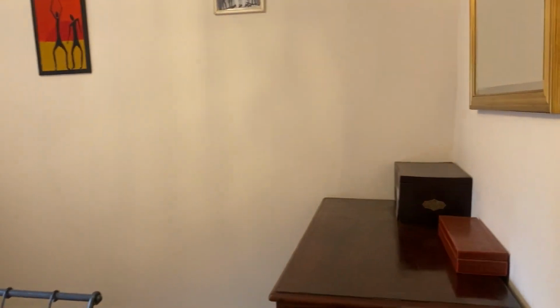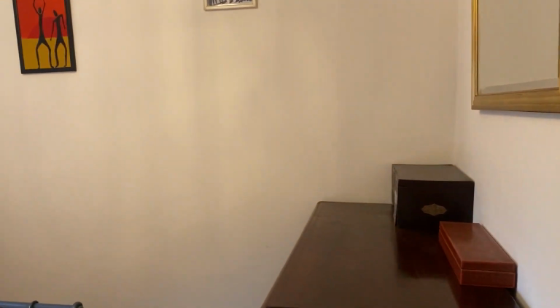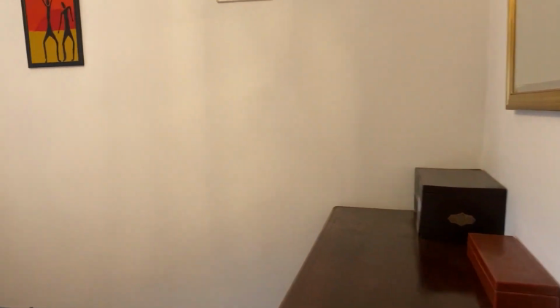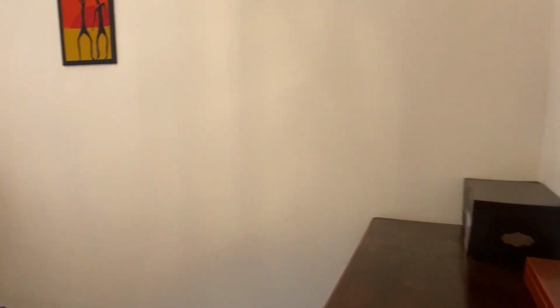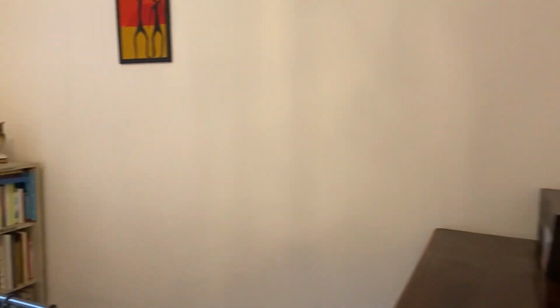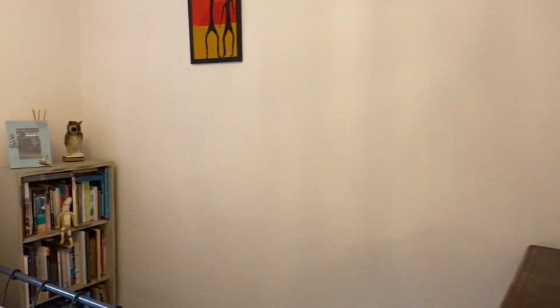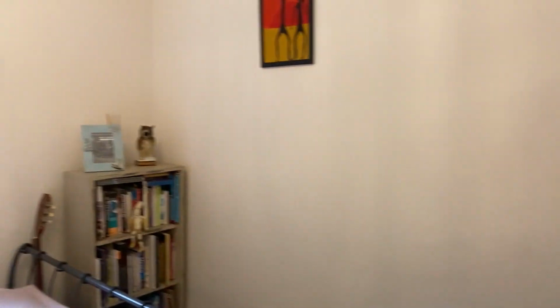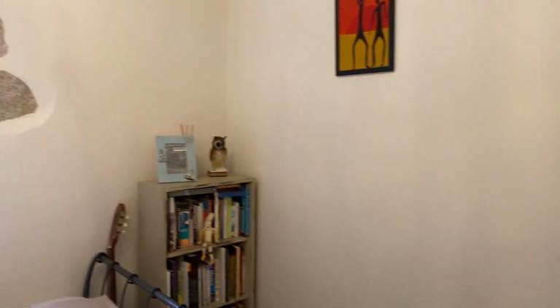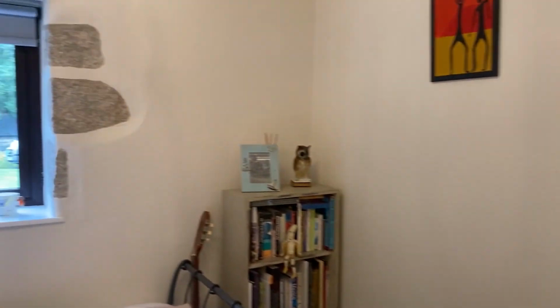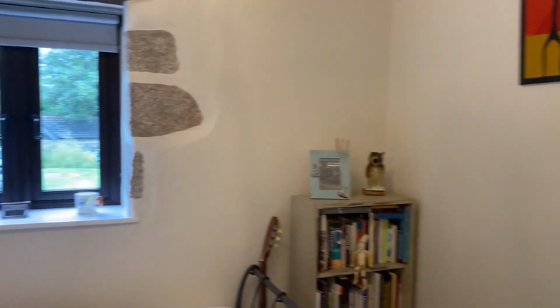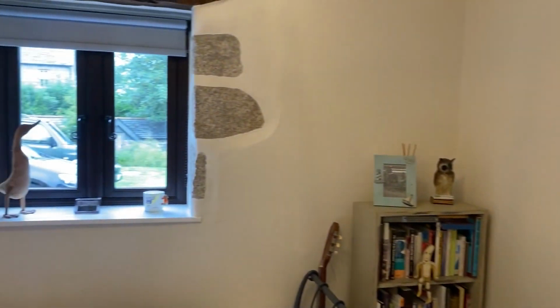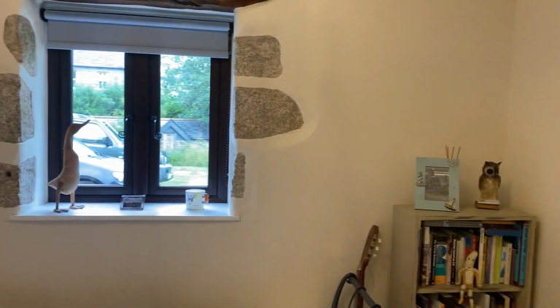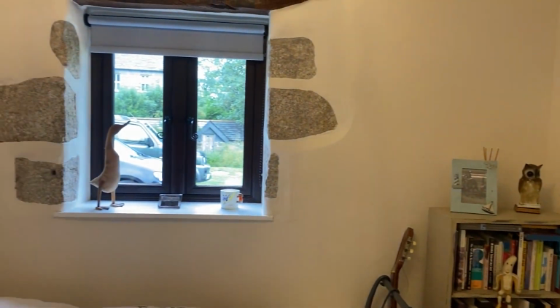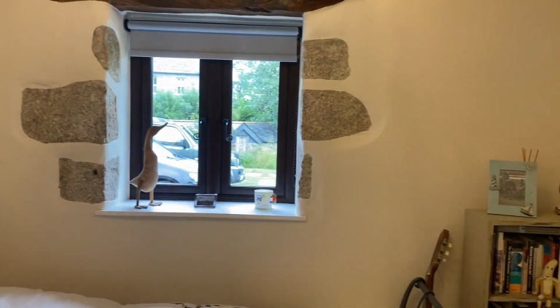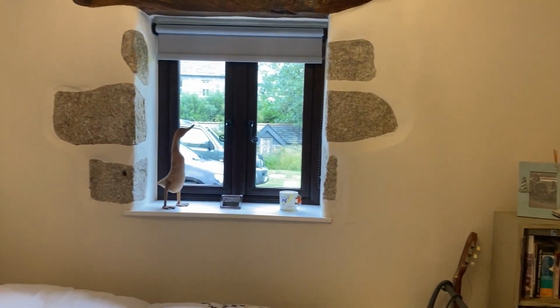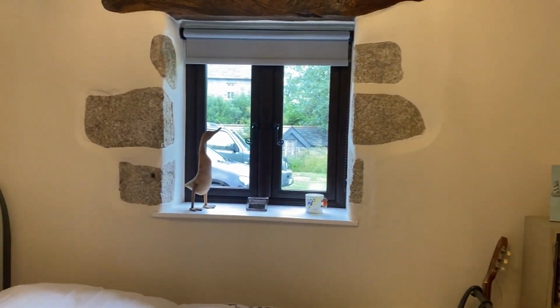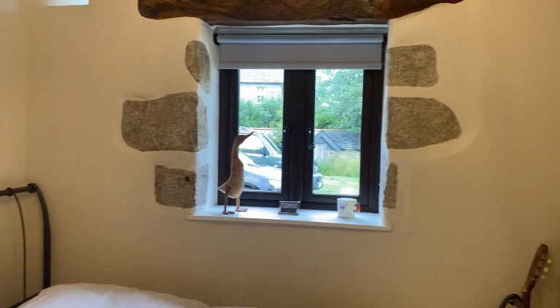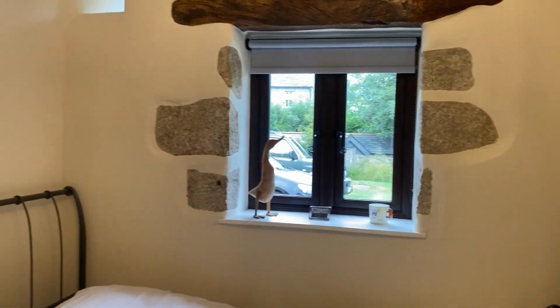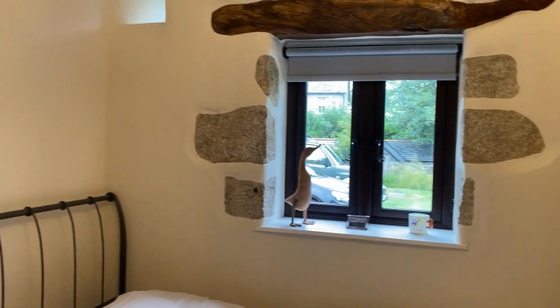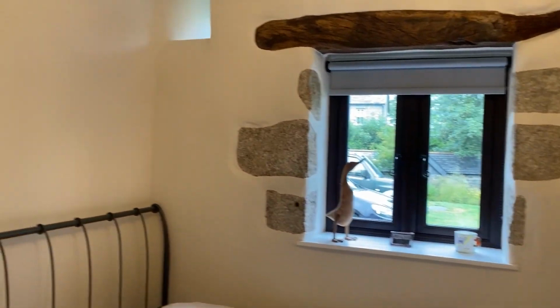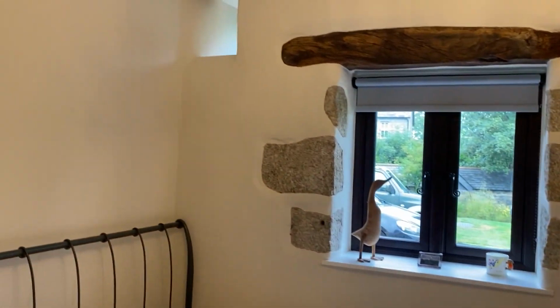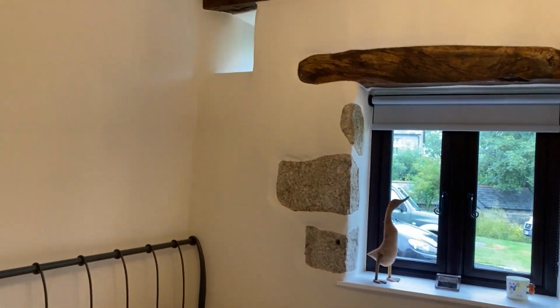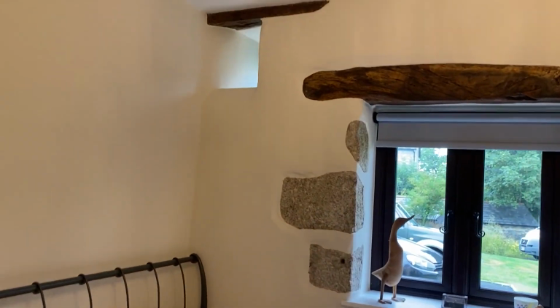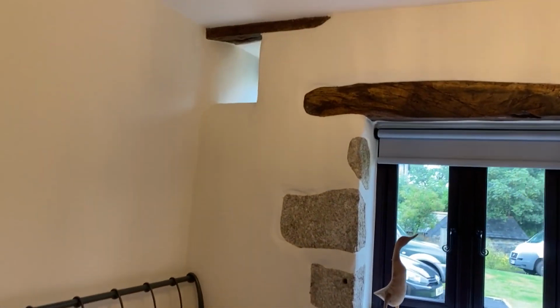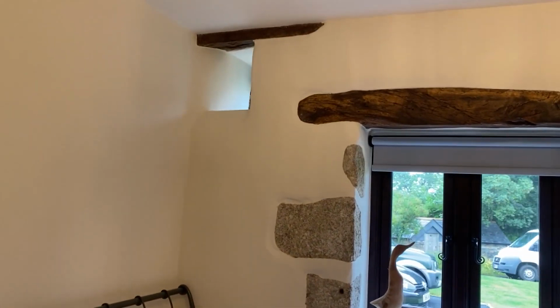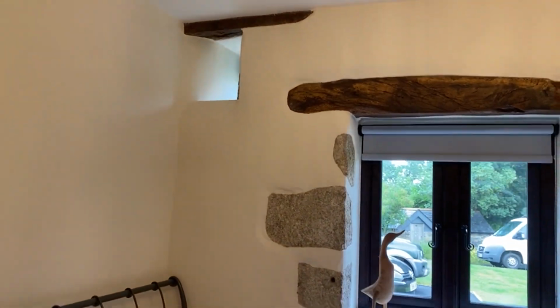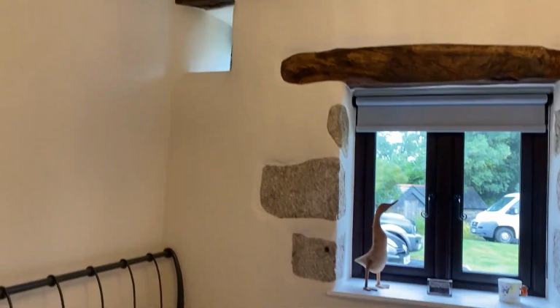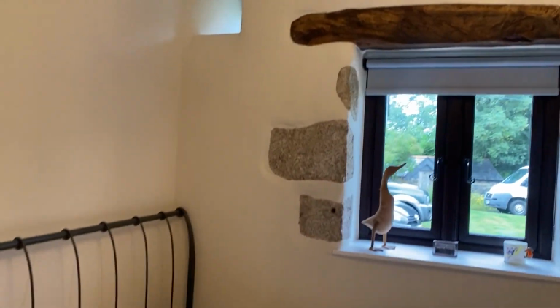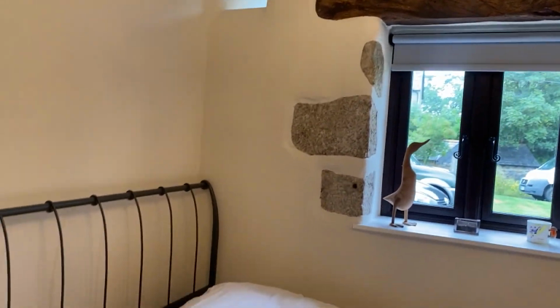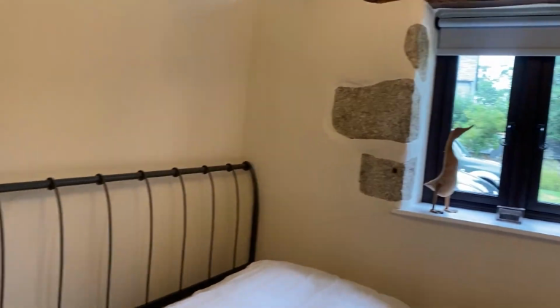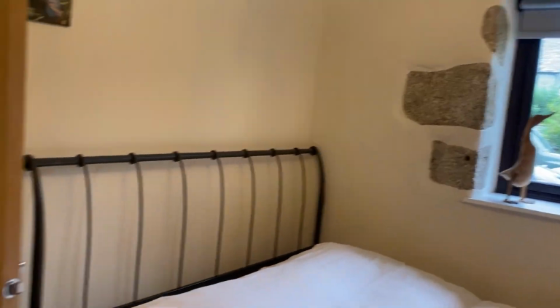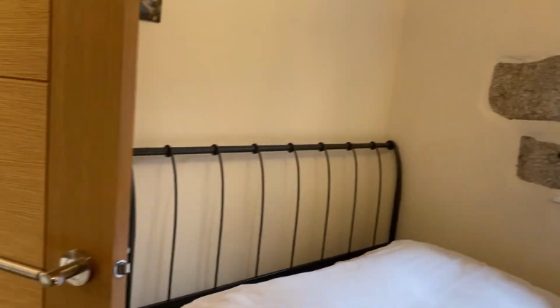I'm going to head into bedroom two. Again, same thing with the windows here, and you've got a funny little window up there as well, which is really sweet.